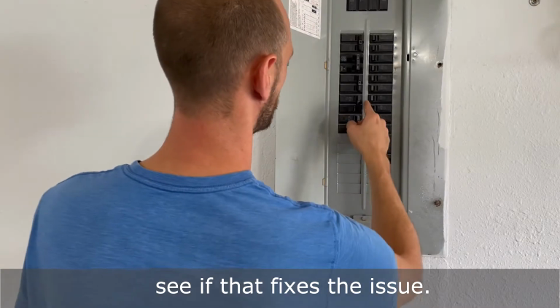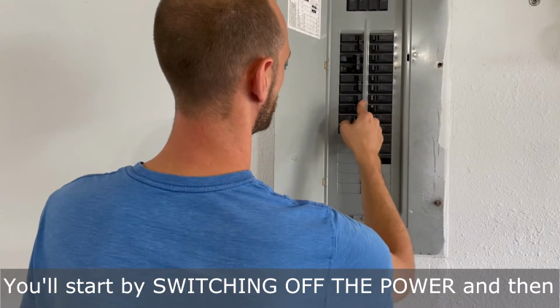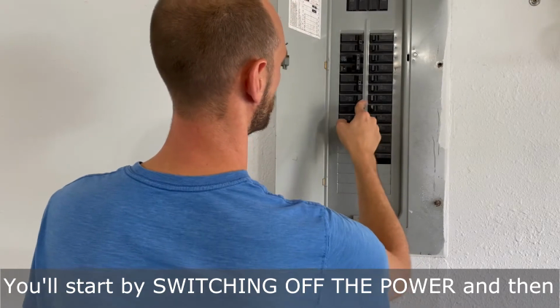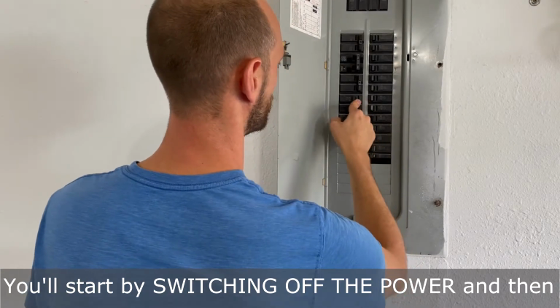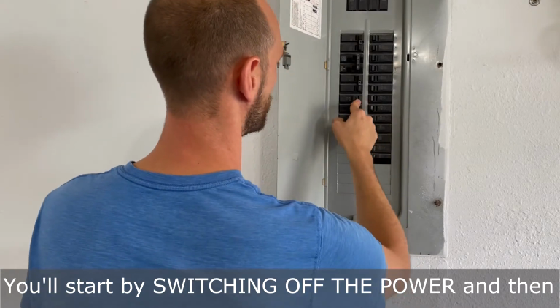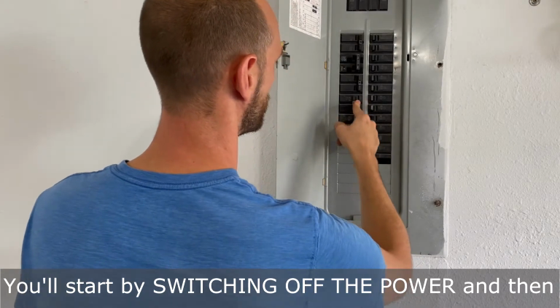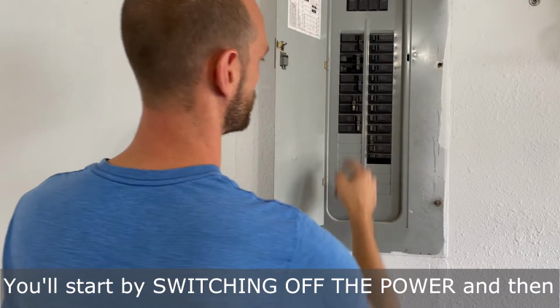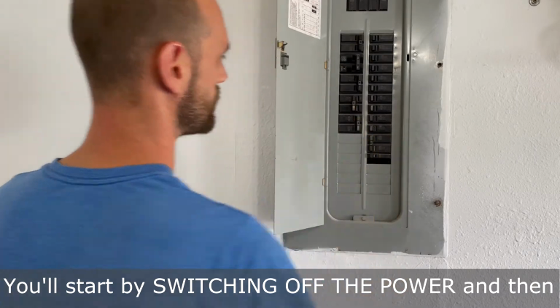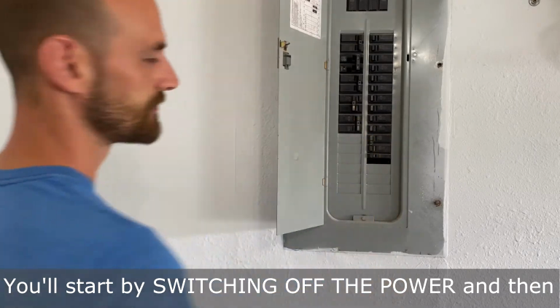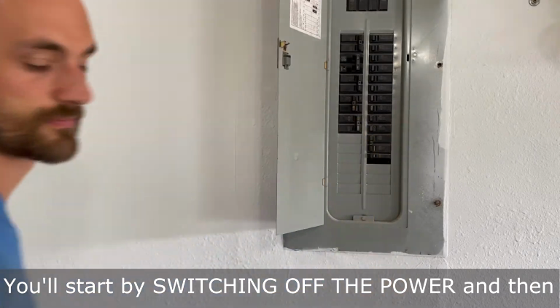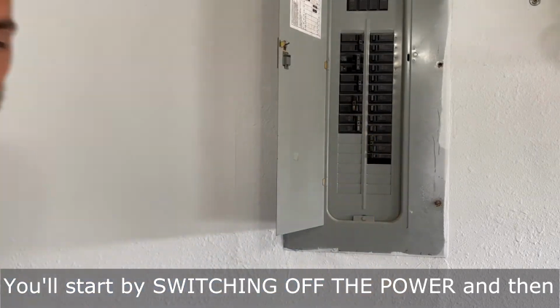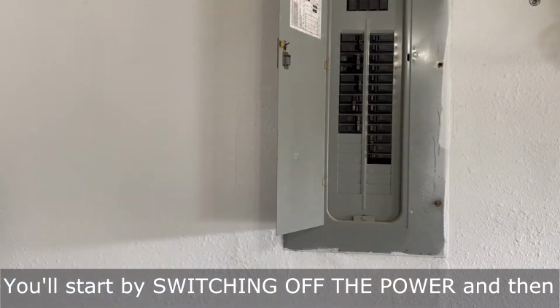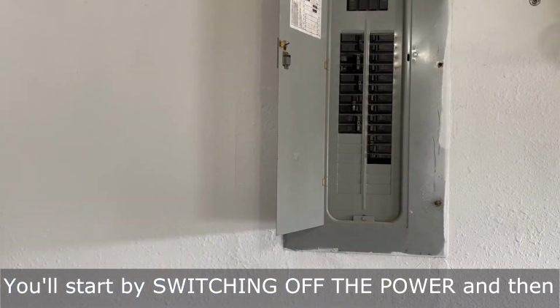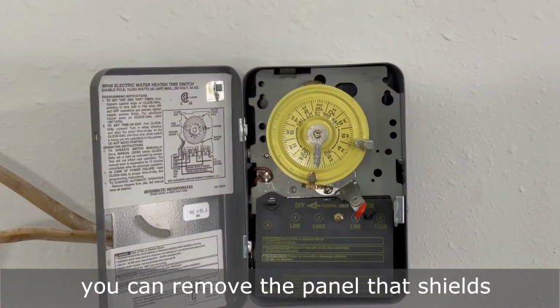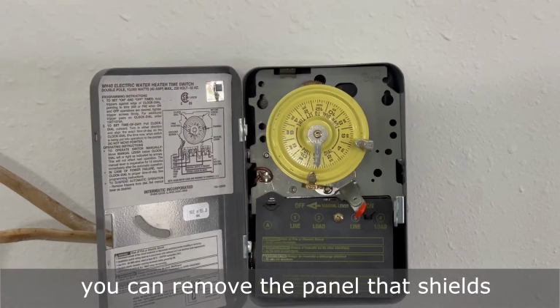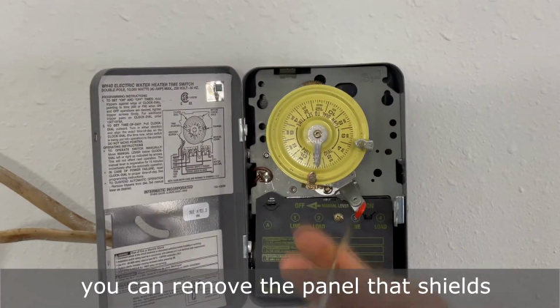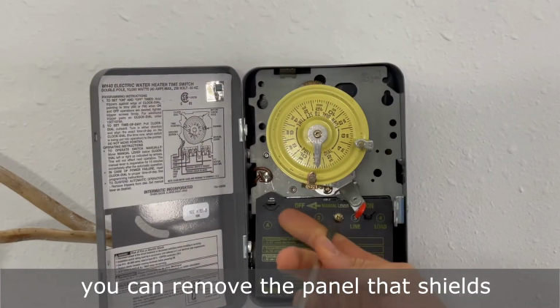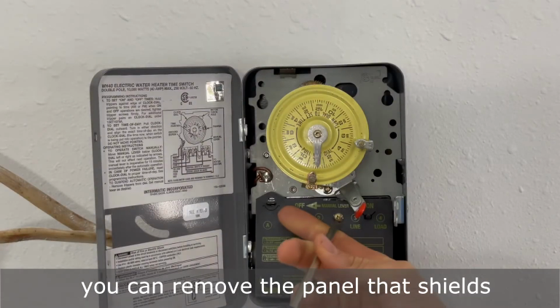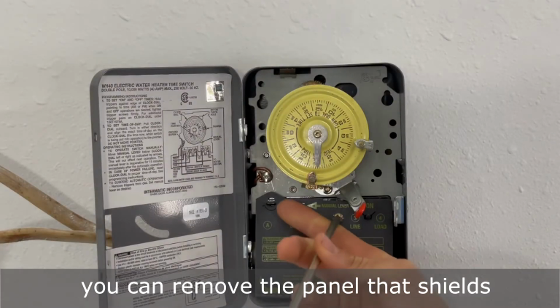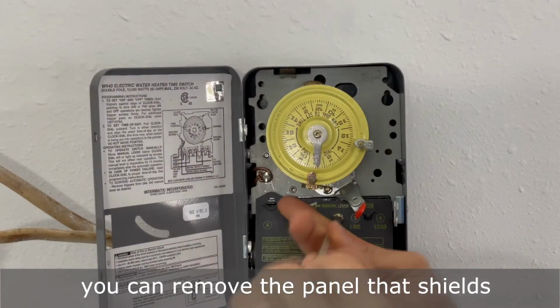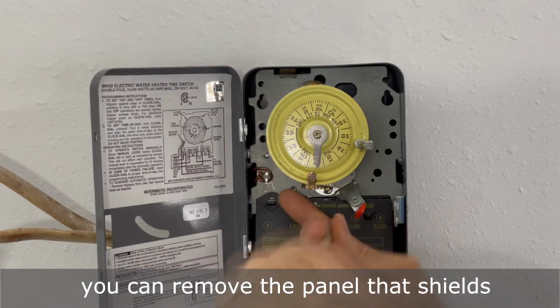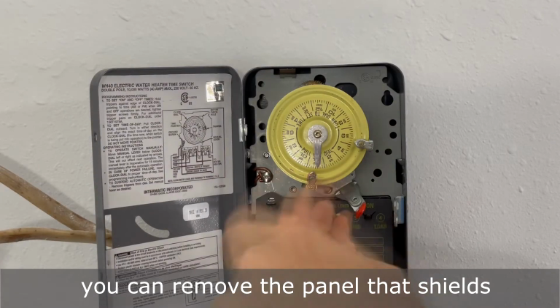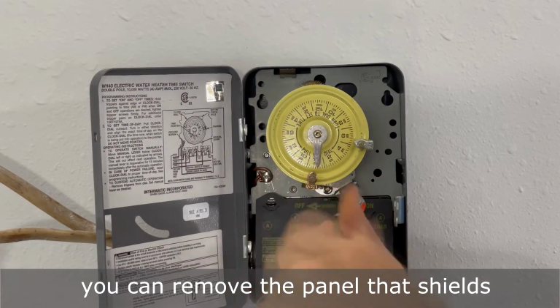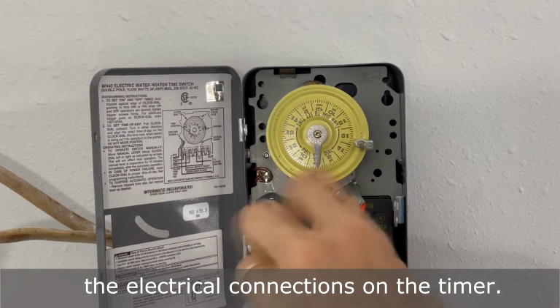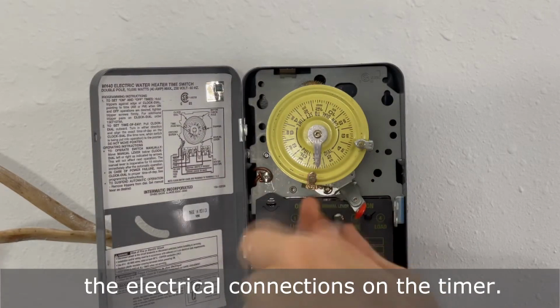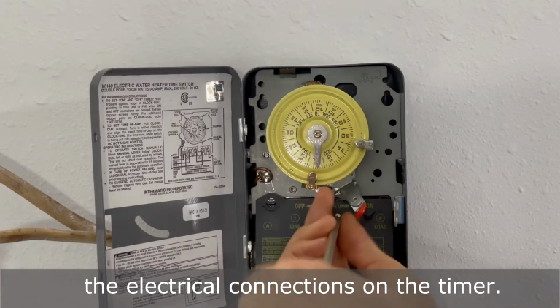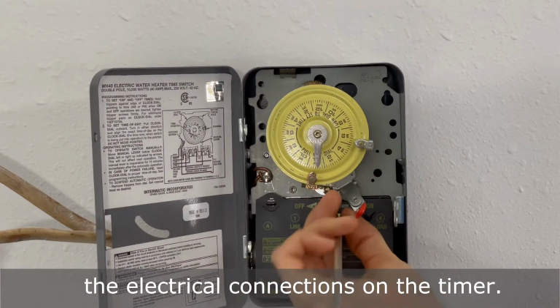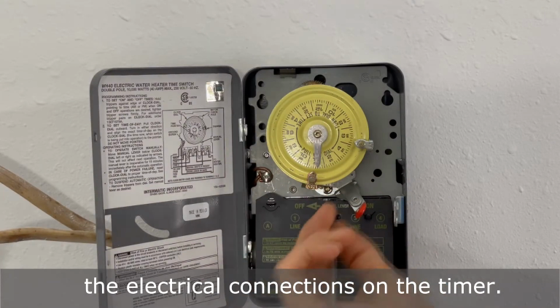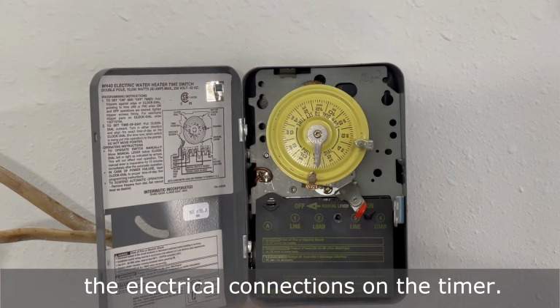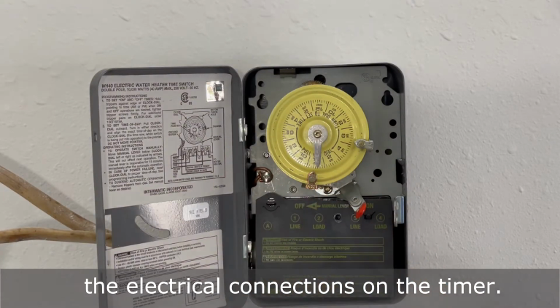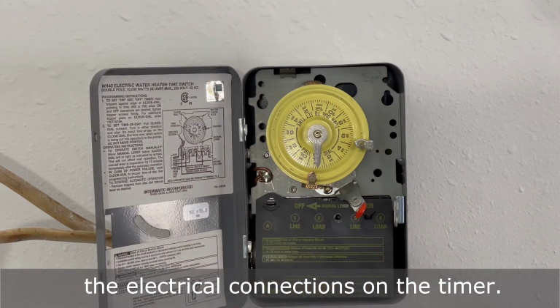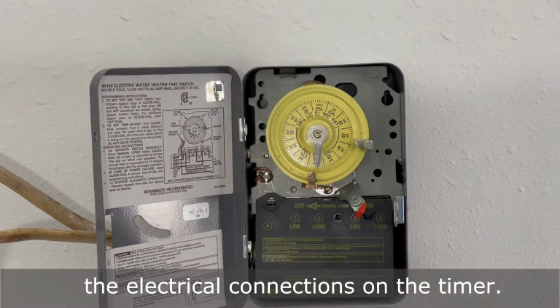You'll start by switching off the power and then you can remove the panel that shields the electrical connections on the timer.